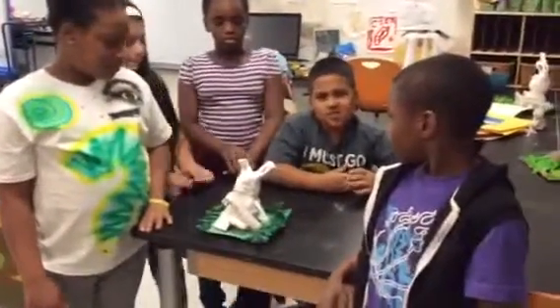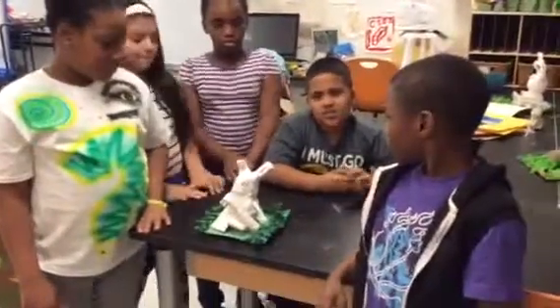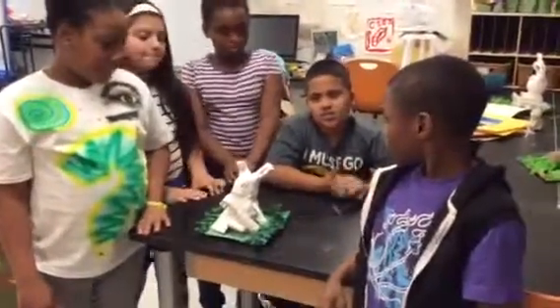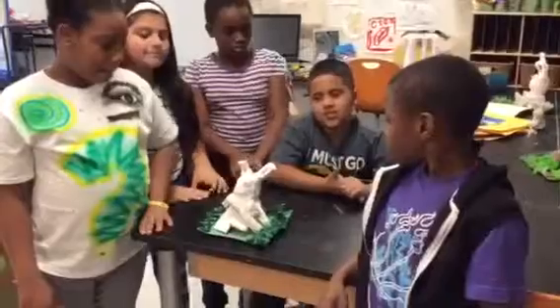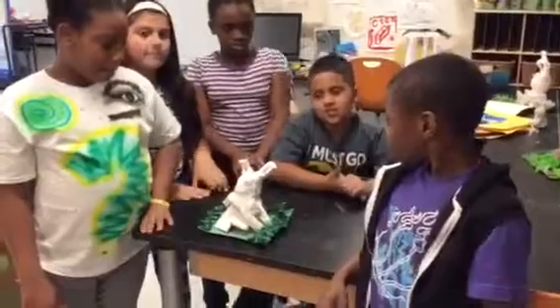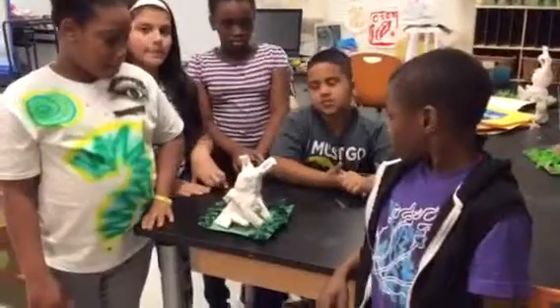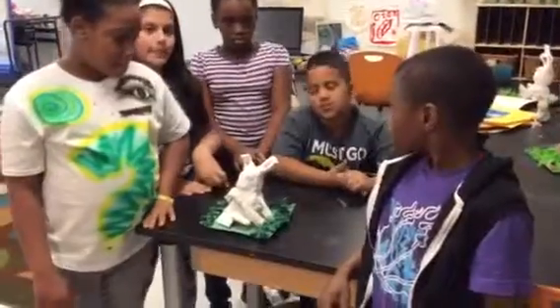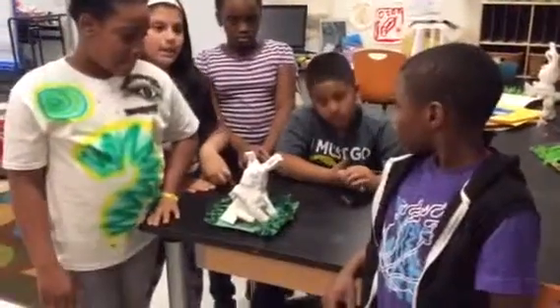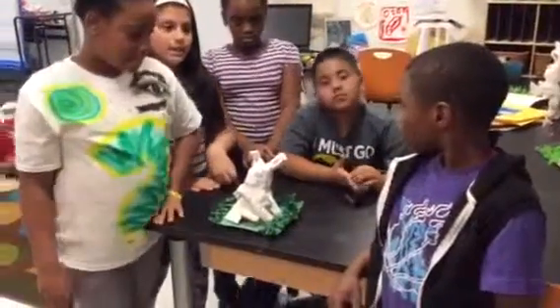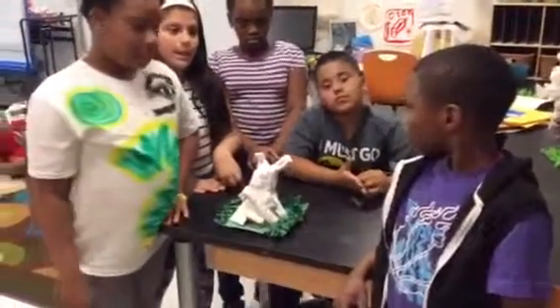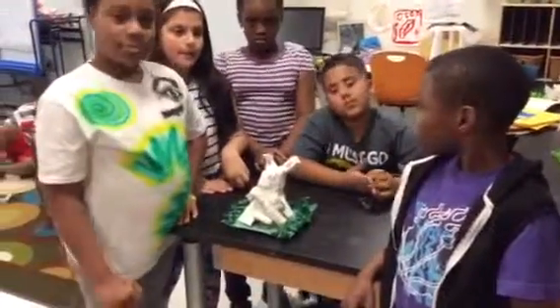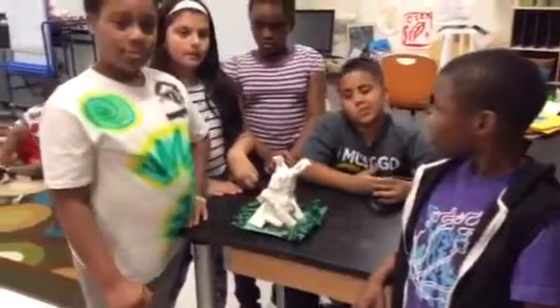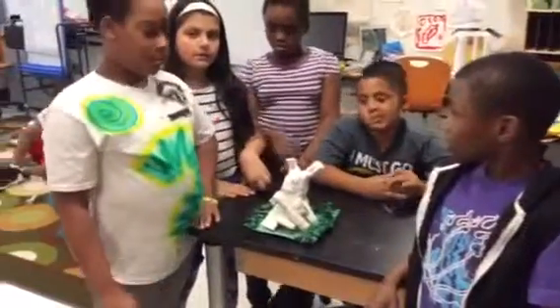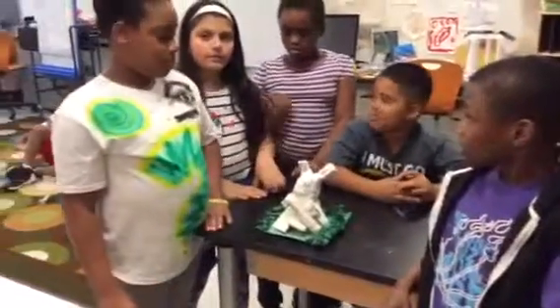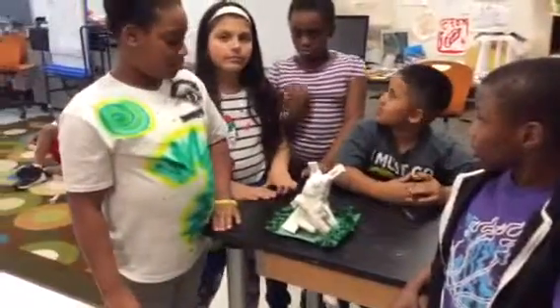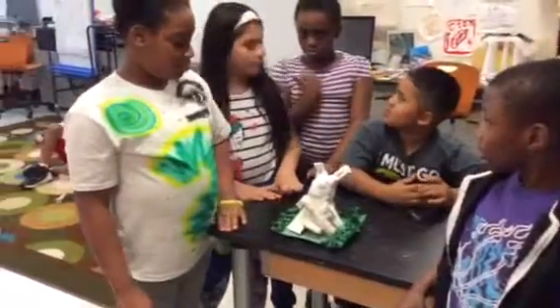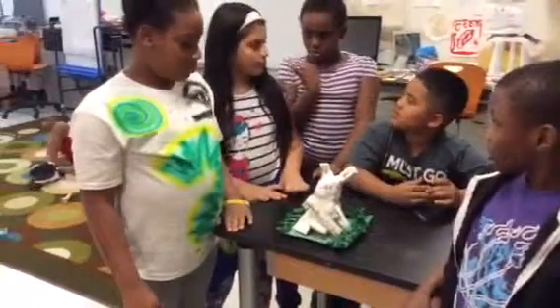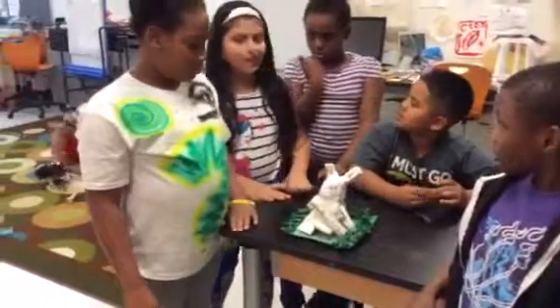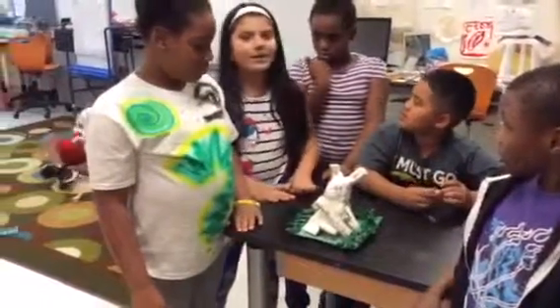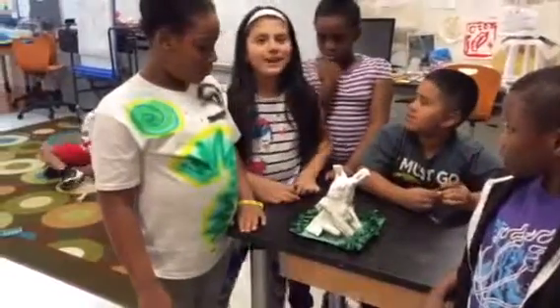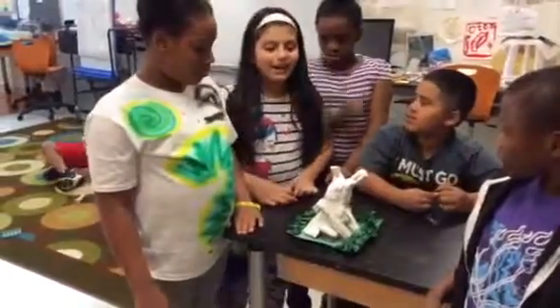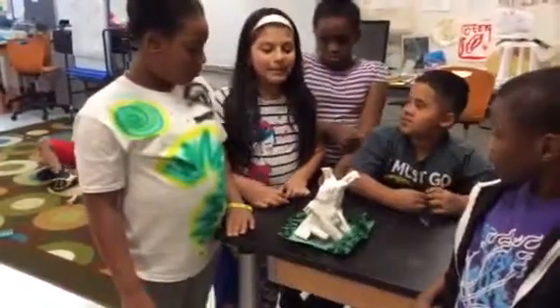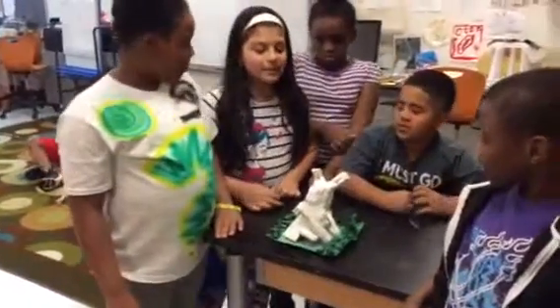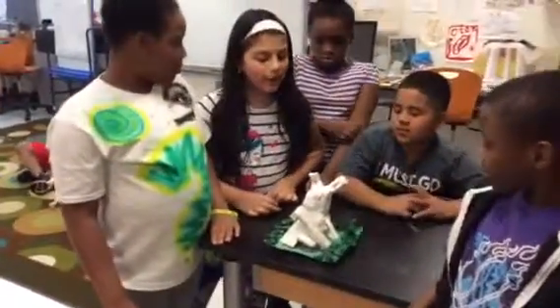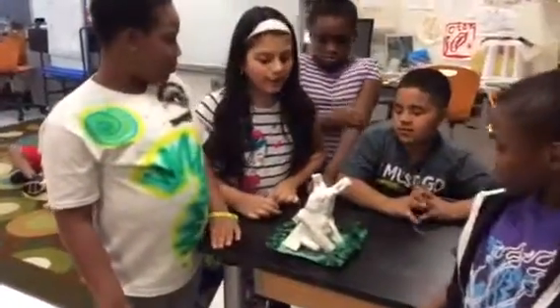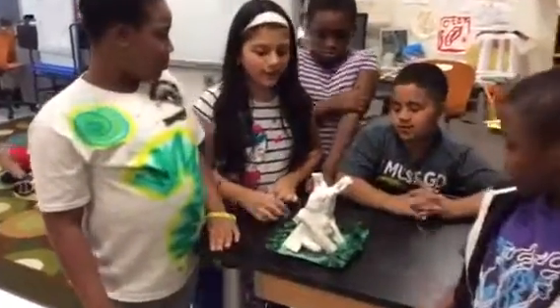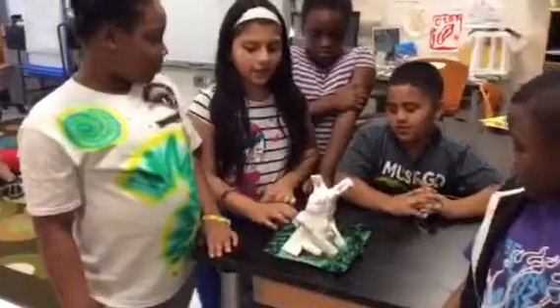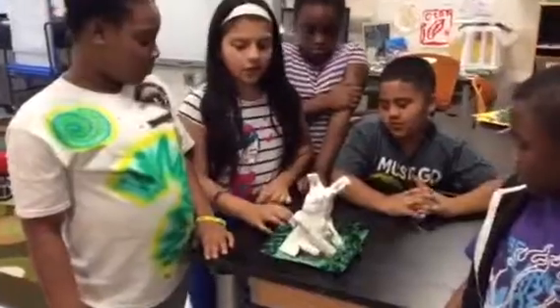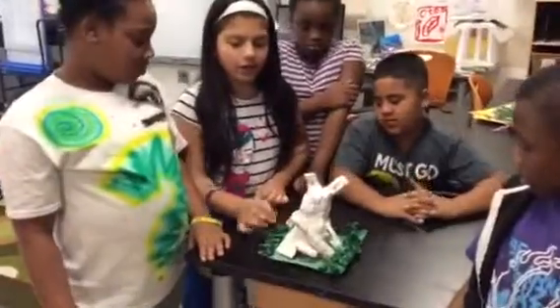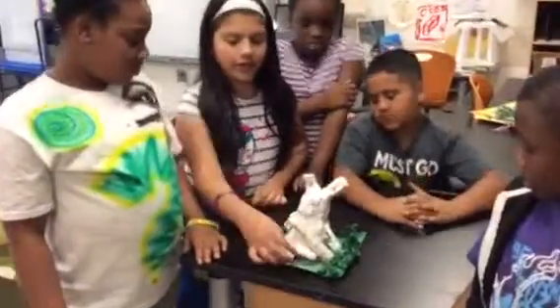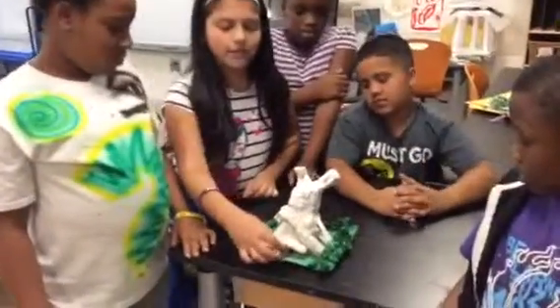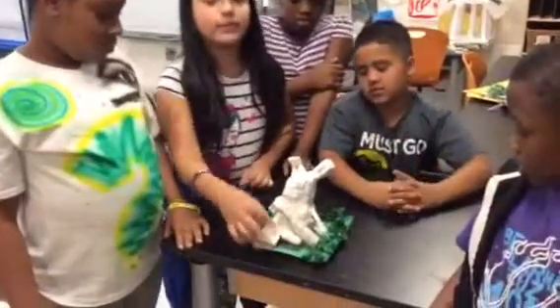You did the details on the rabbit? Yes. Hi, my name is Damaris and I did the garden and the feet.